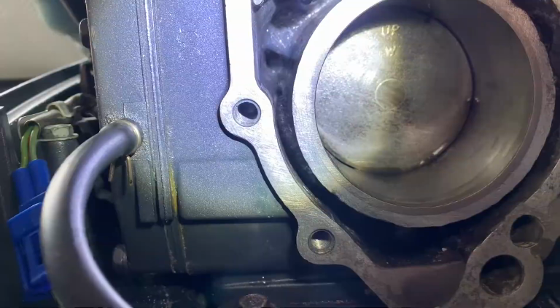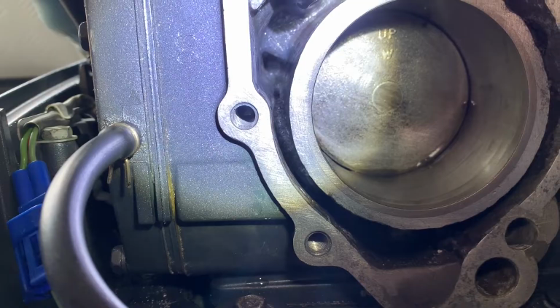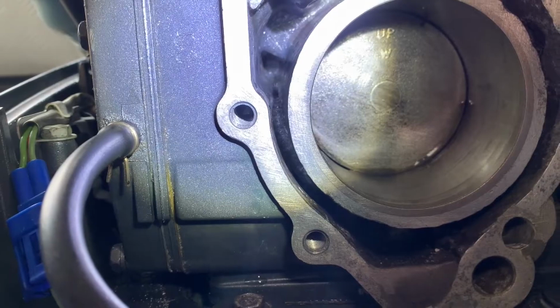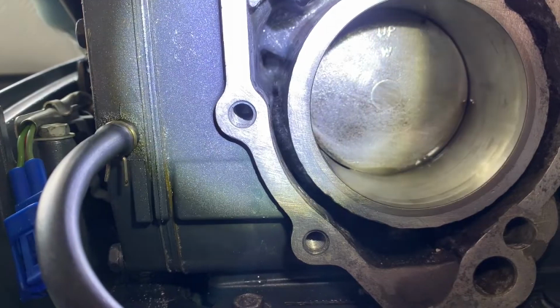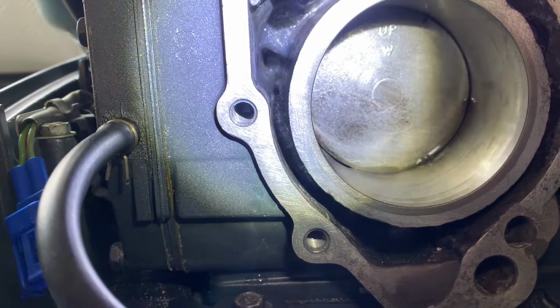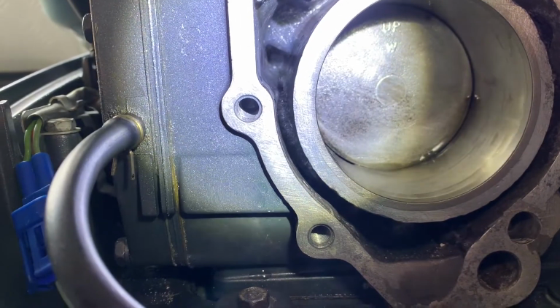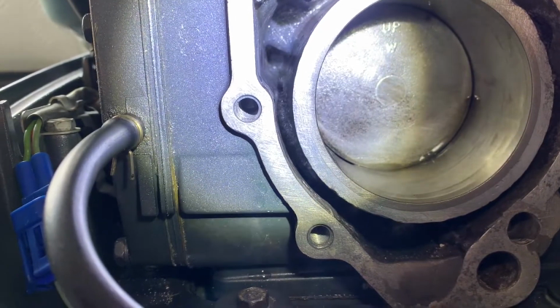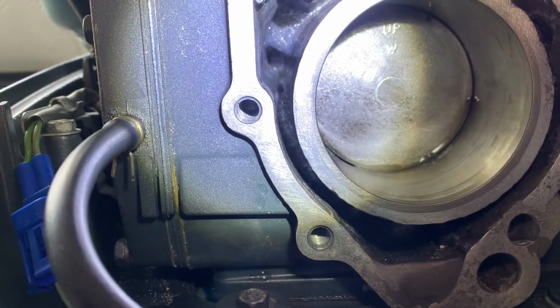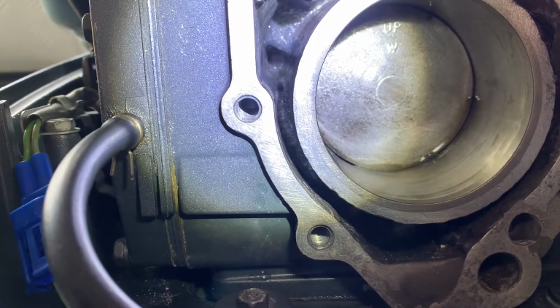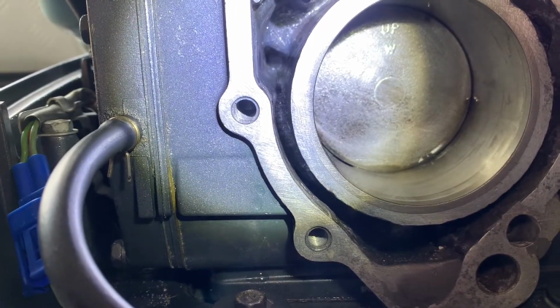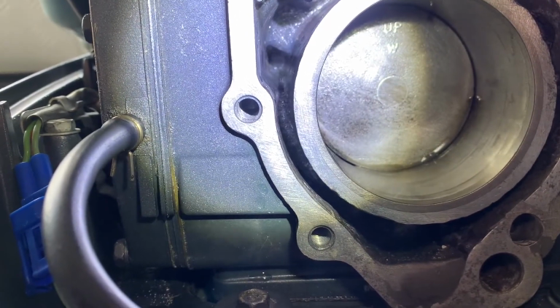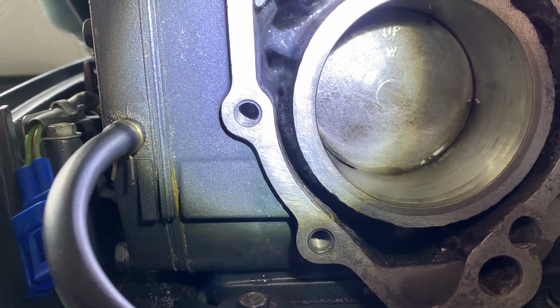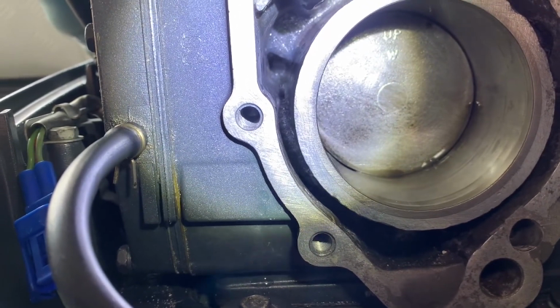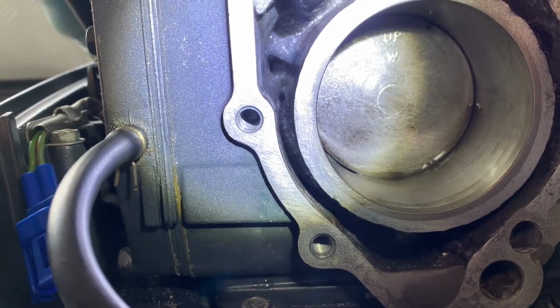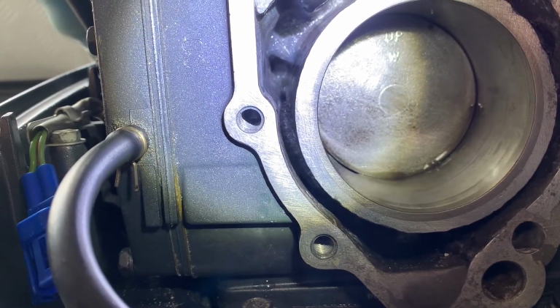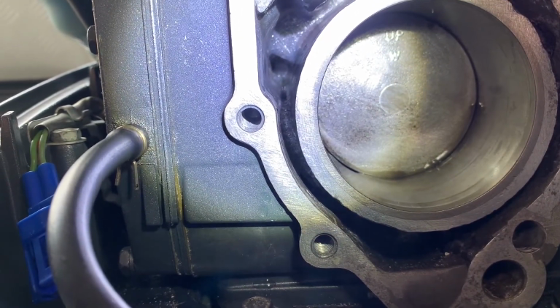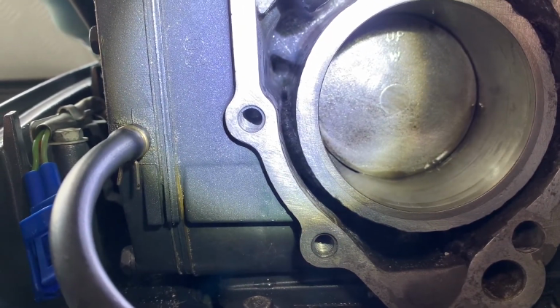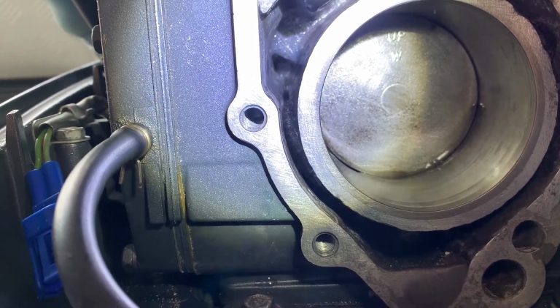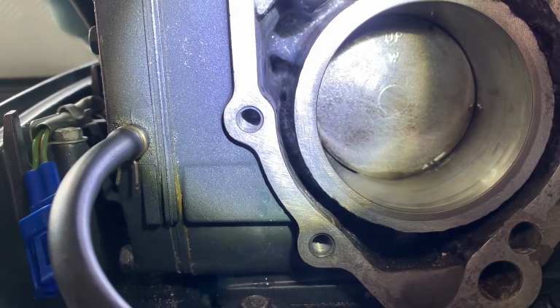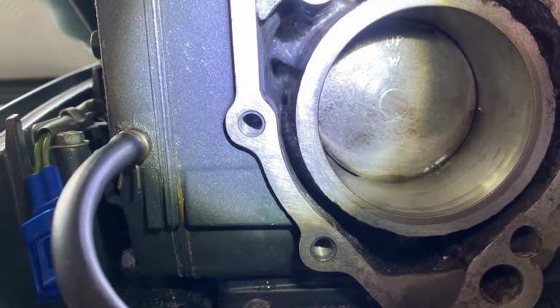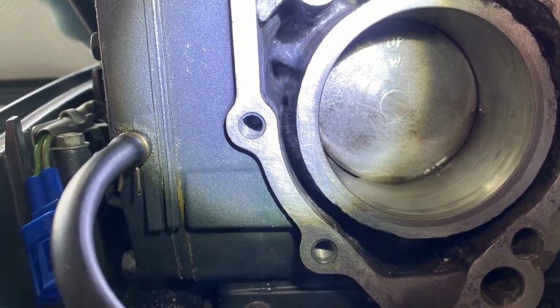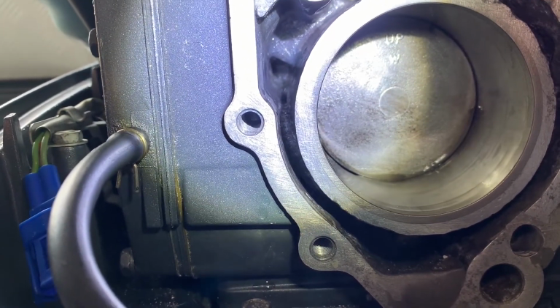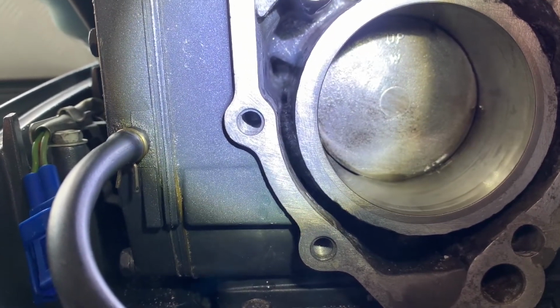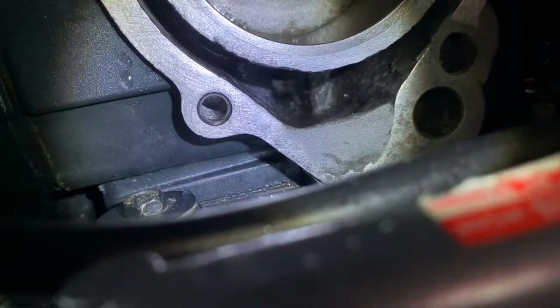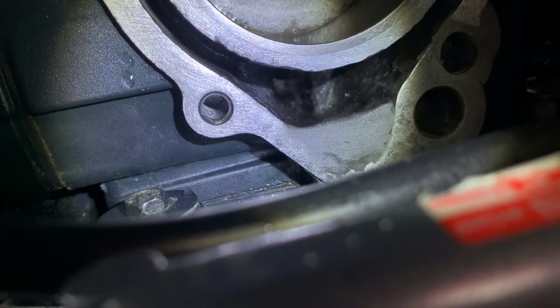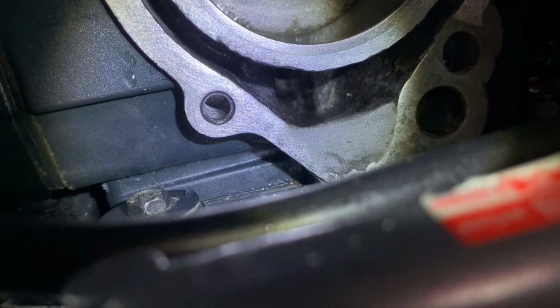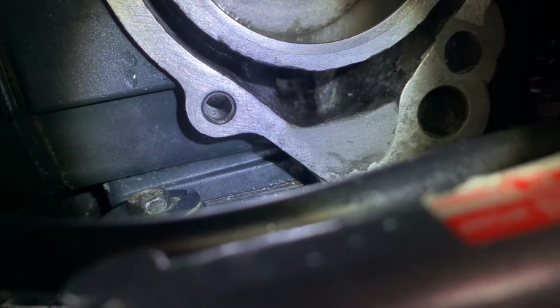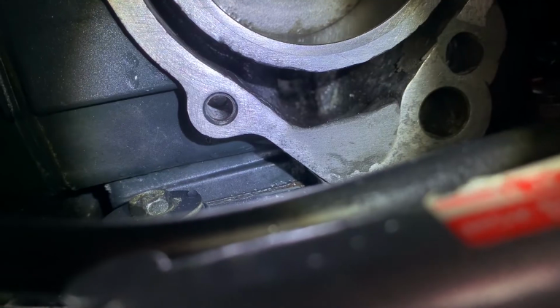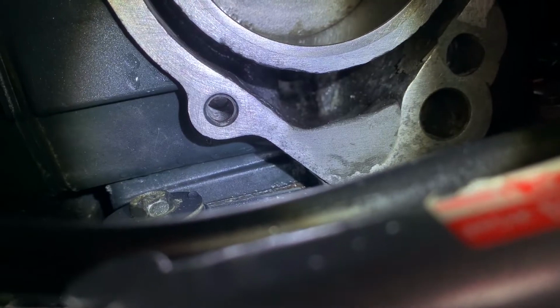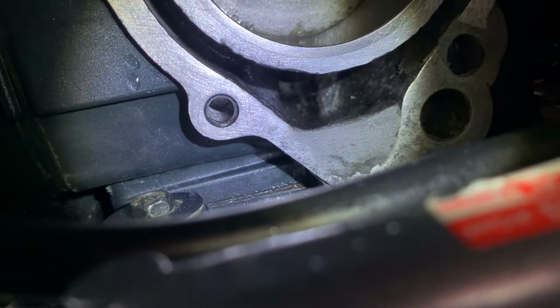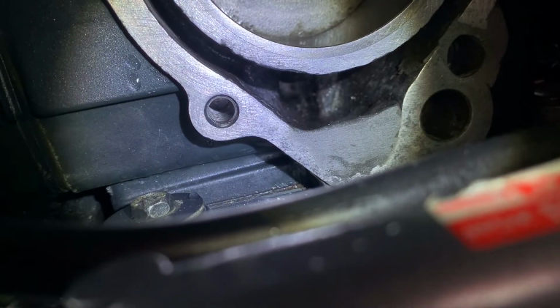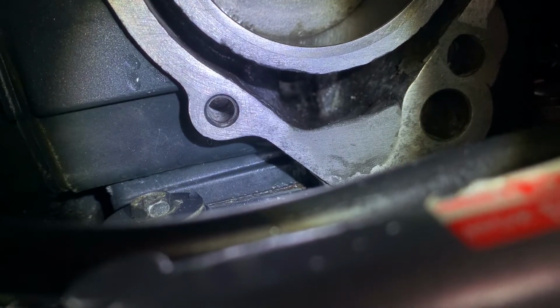We're going to crank it and hopefully see the water coming out of the inlets. Checking the bottom cylinder.